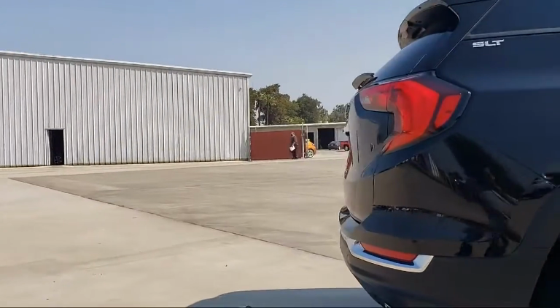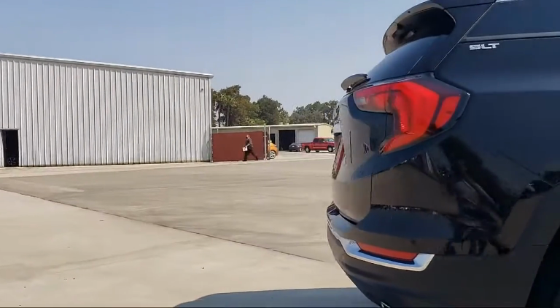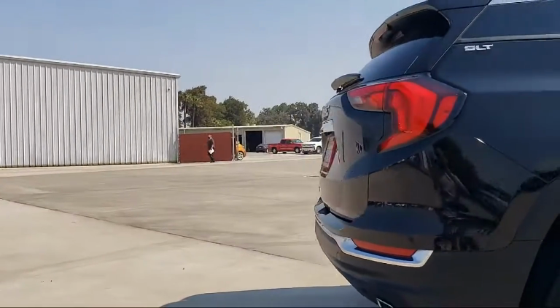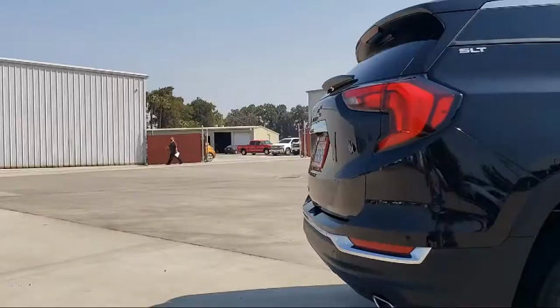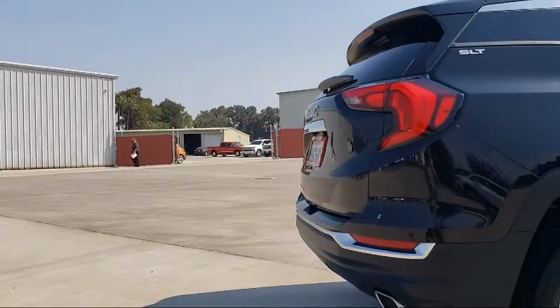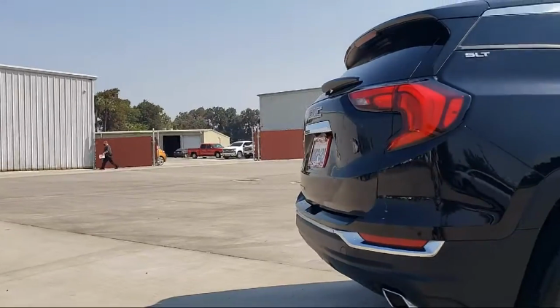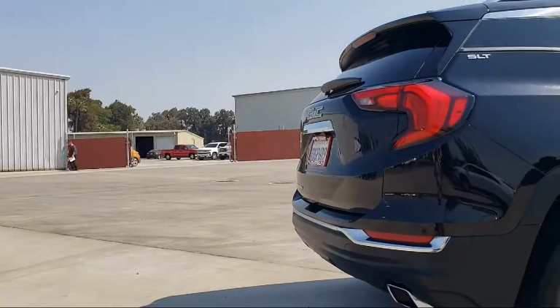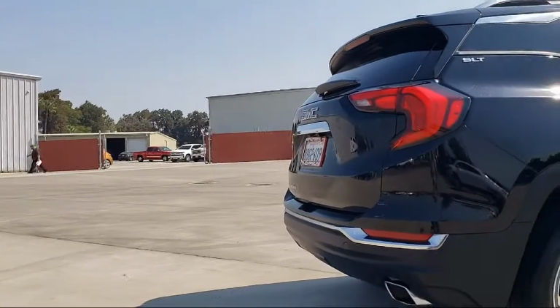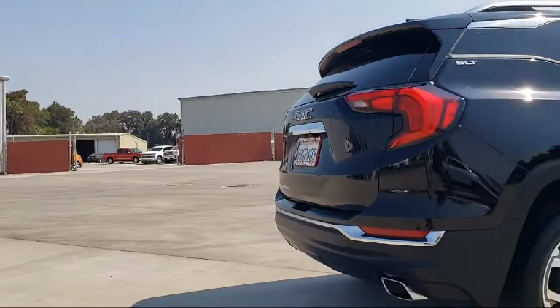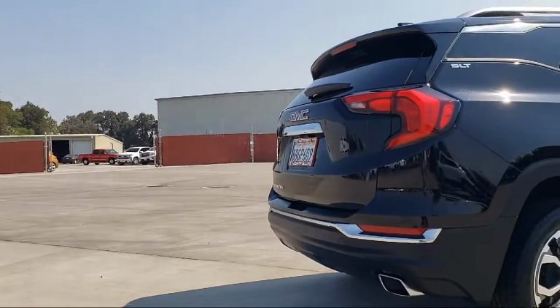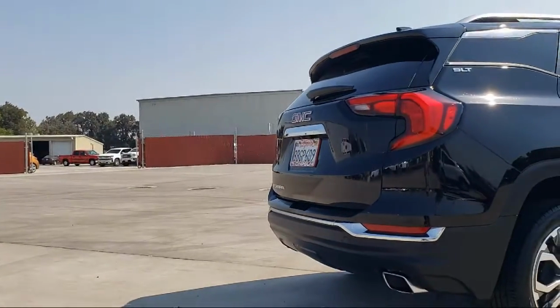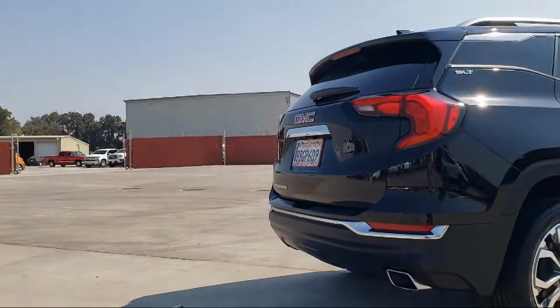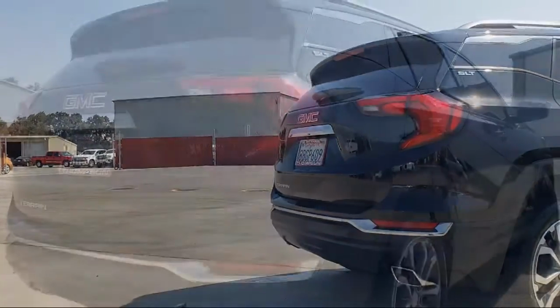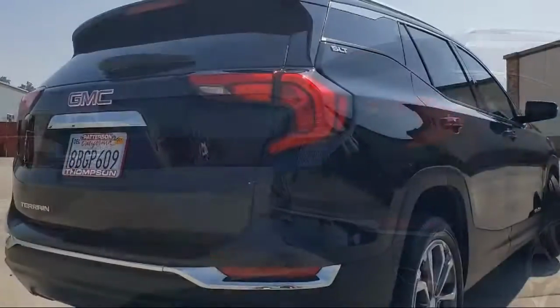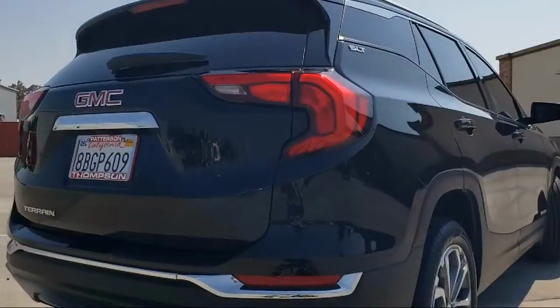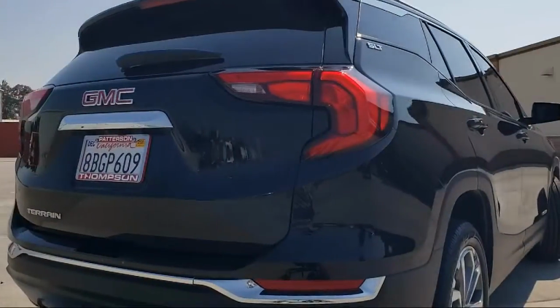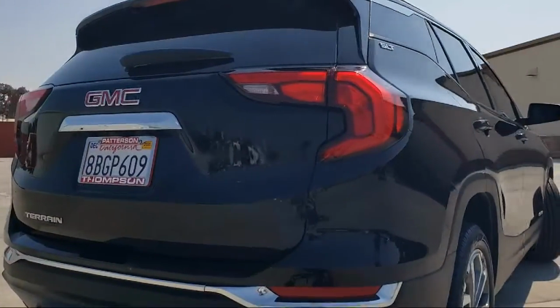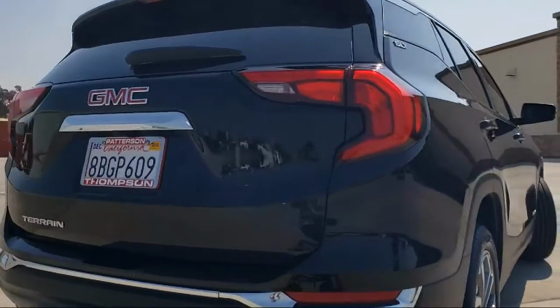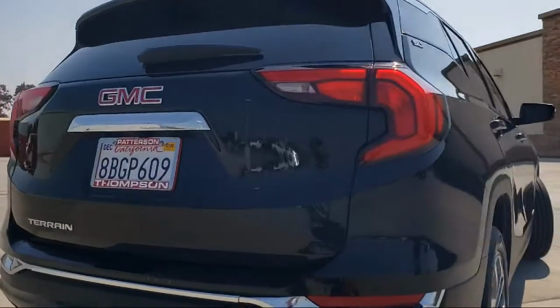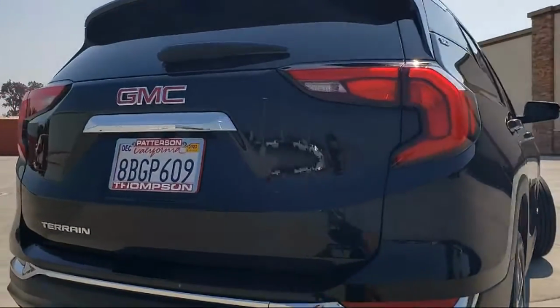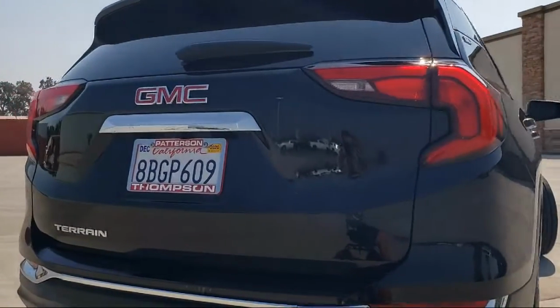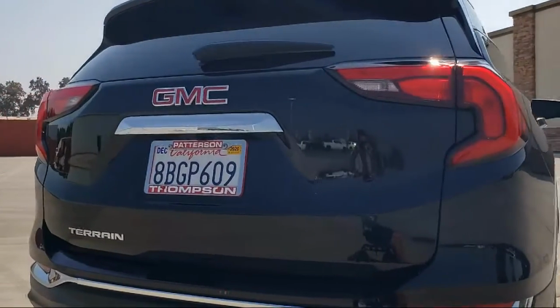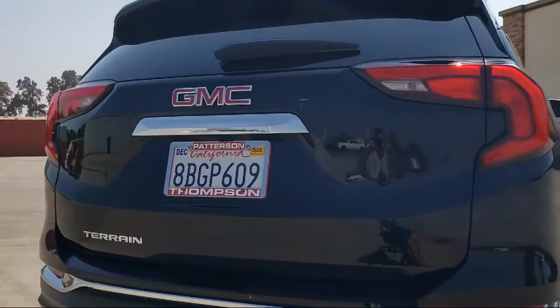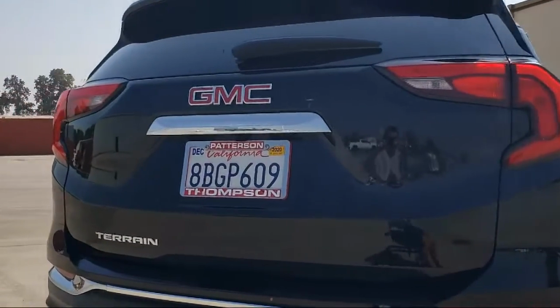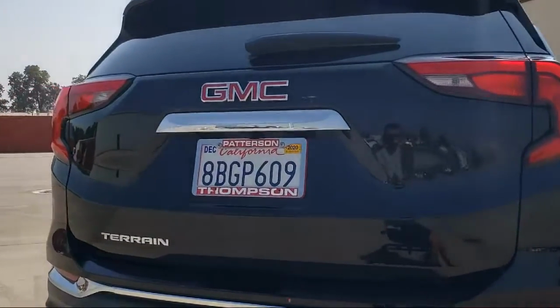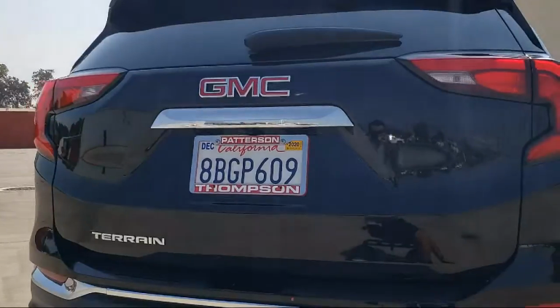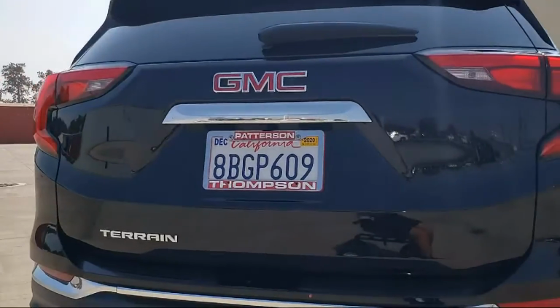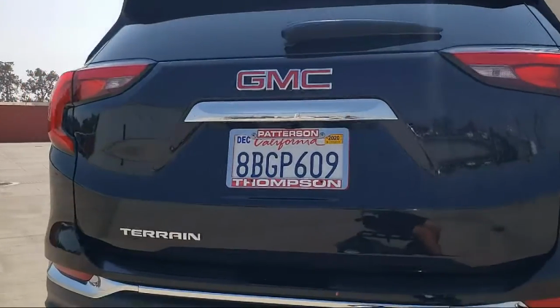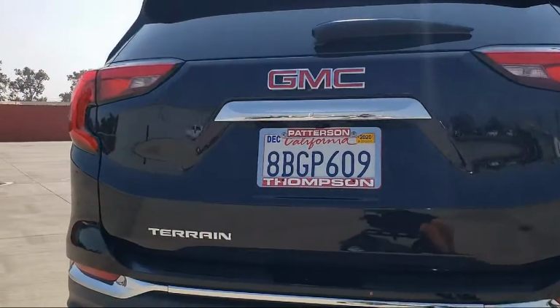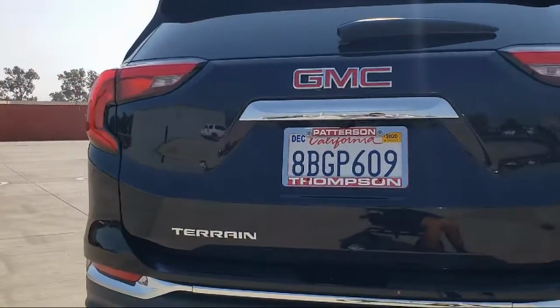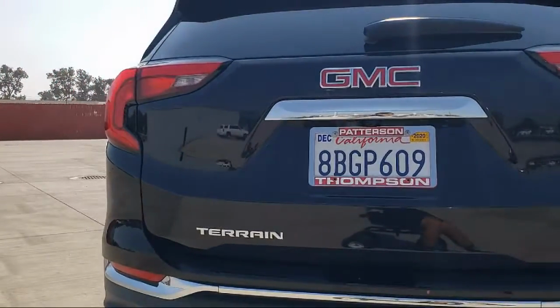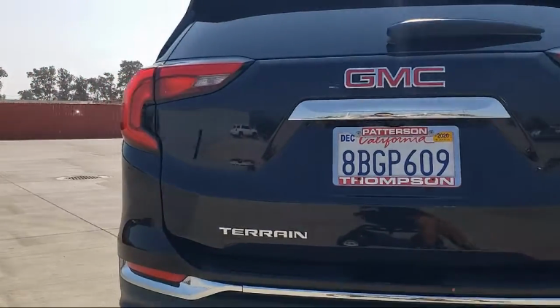OnStar, keyless entry, air conditioning, traction control, and has less than 30,000 miles on the odometer.